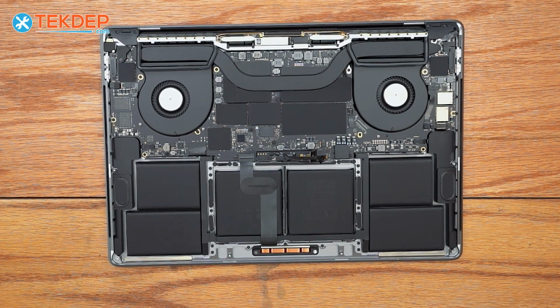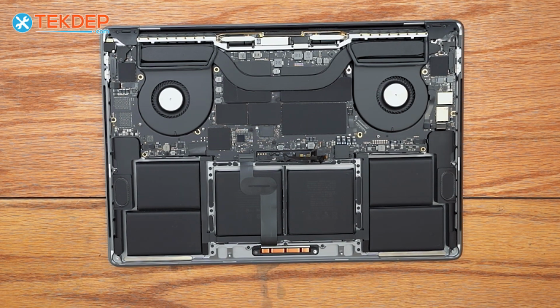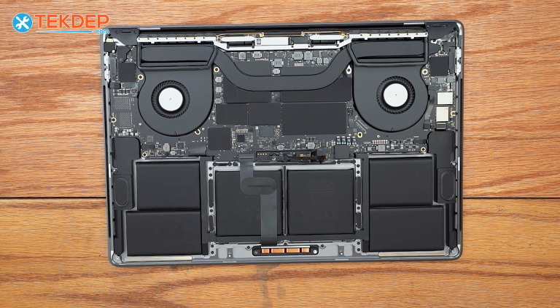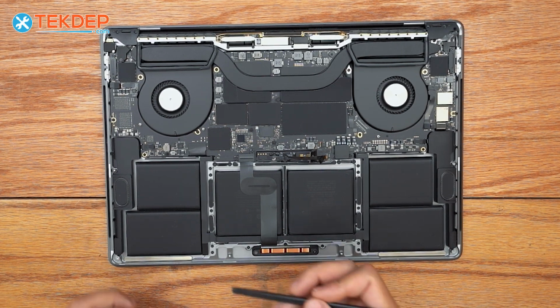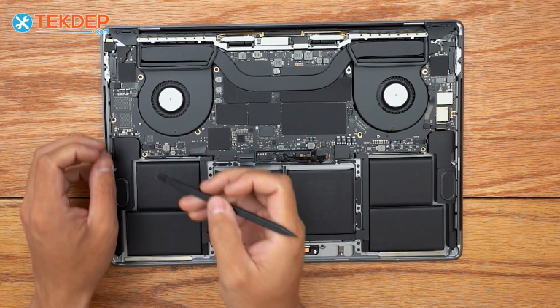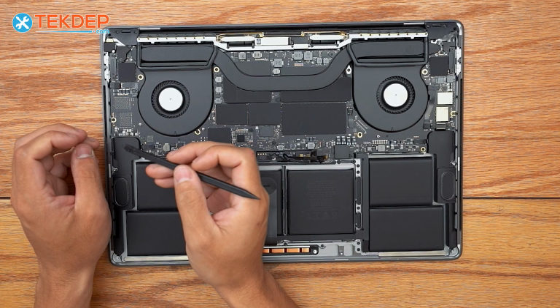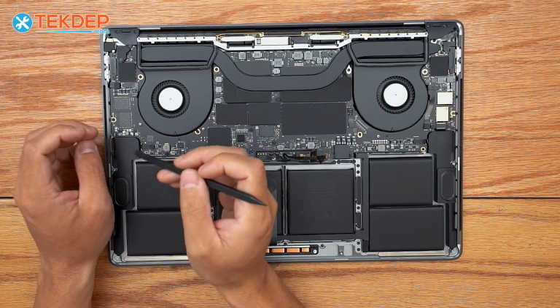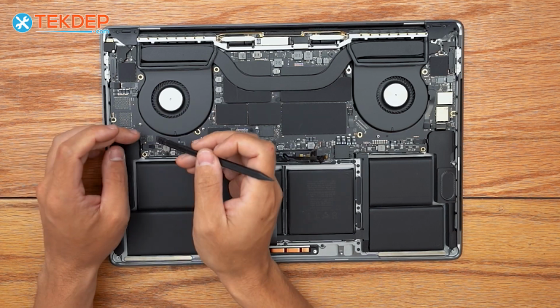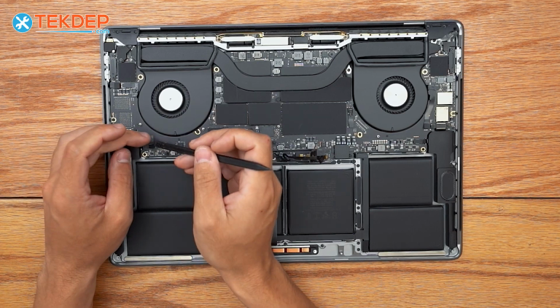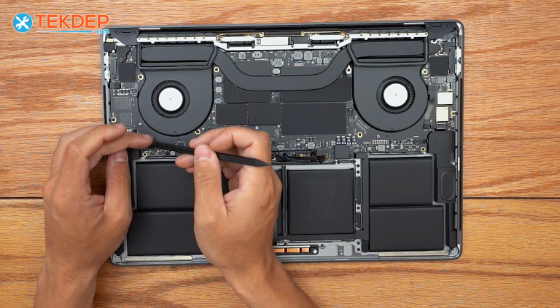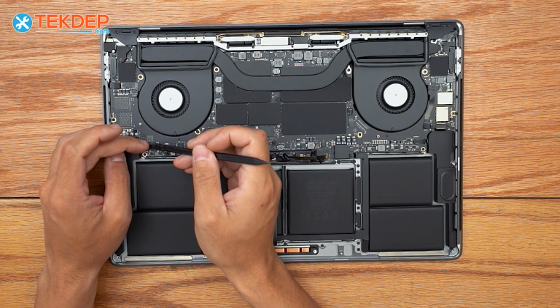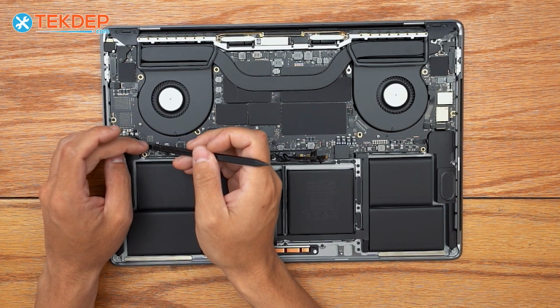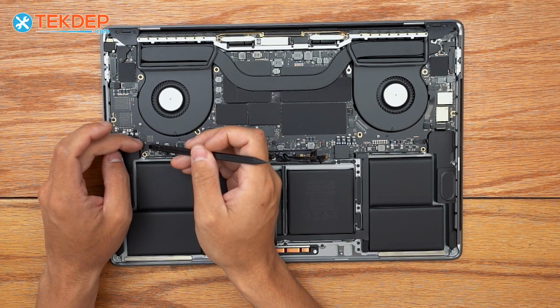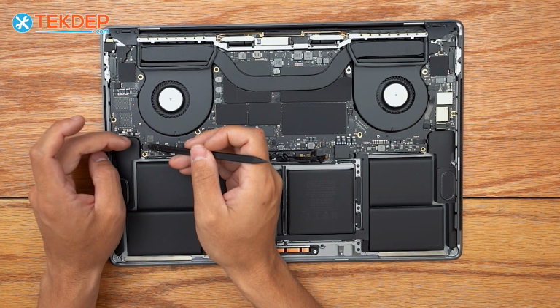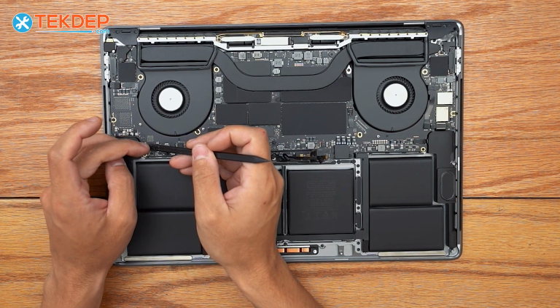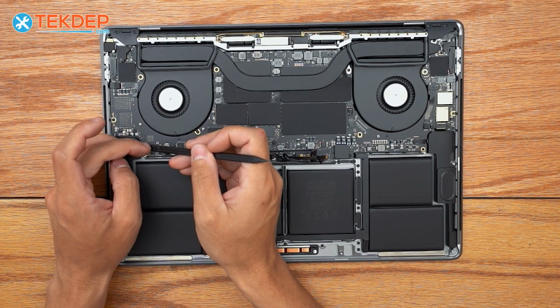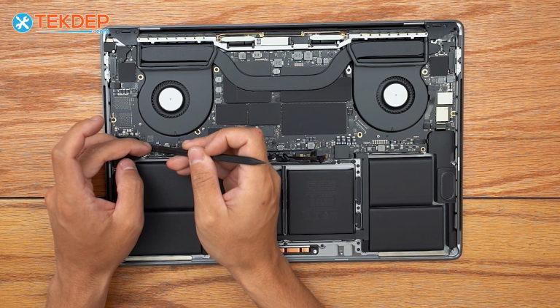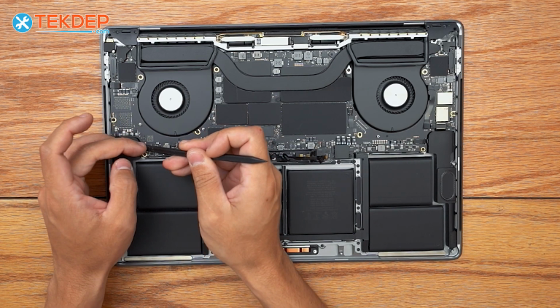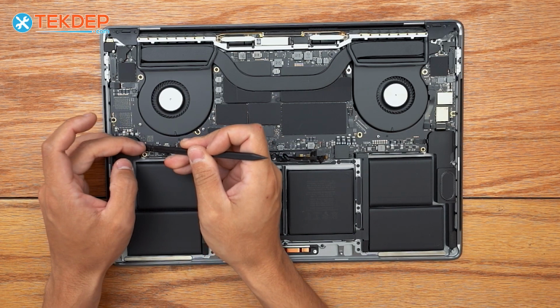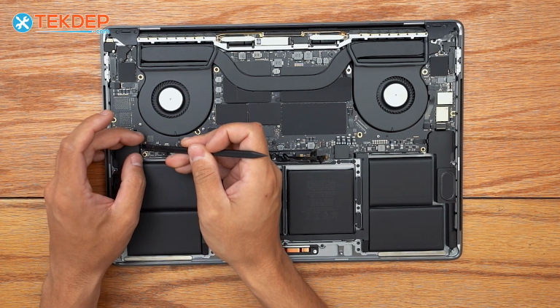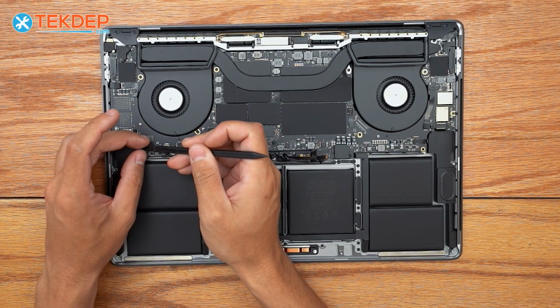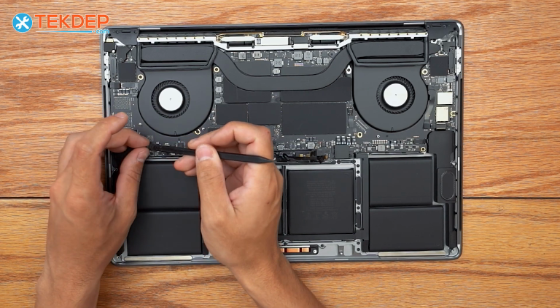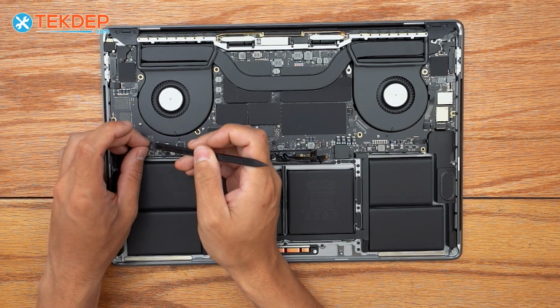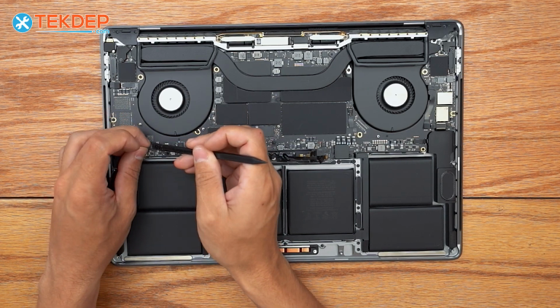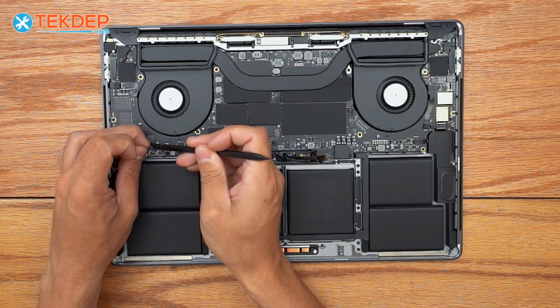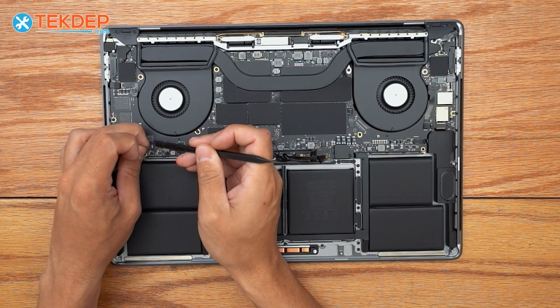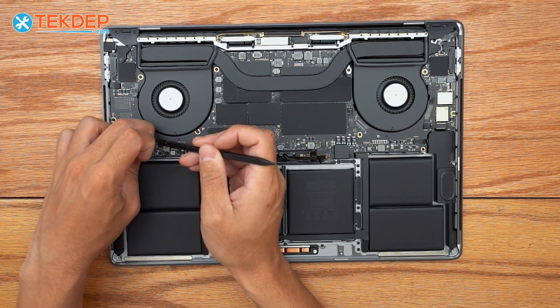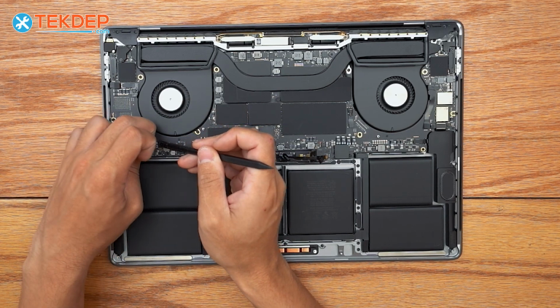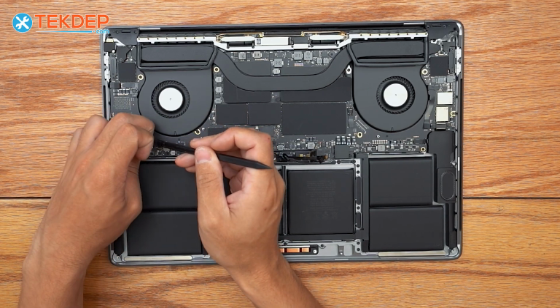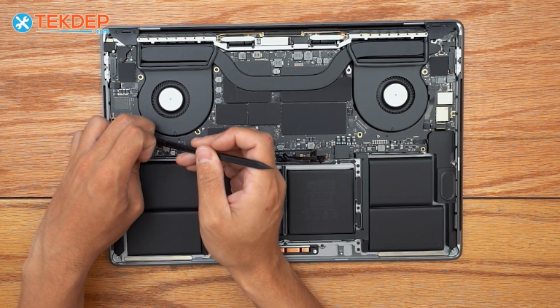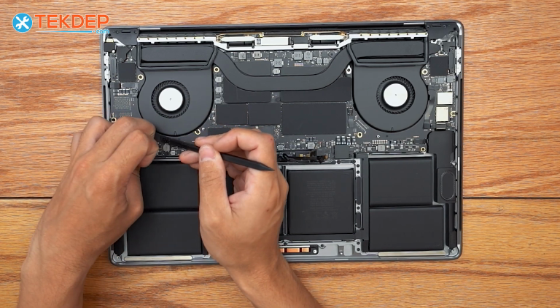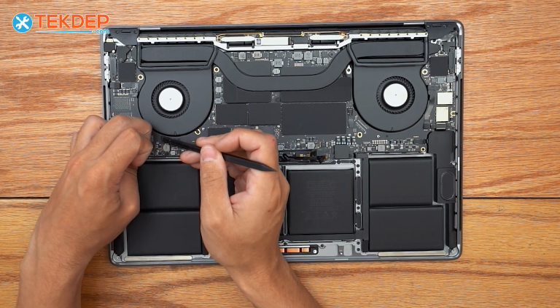The first thing we're going to do, since we're replacing the speakers, is of course unplug them on both the right and left-hand side.